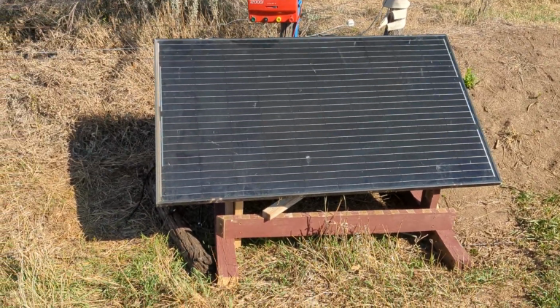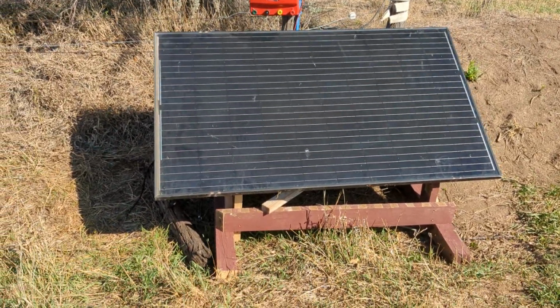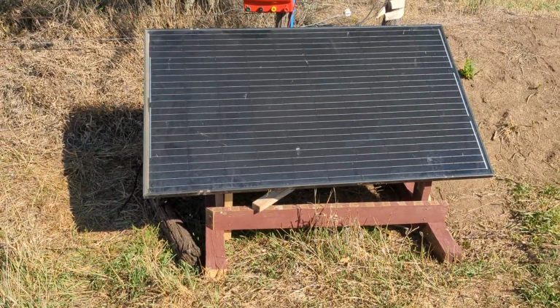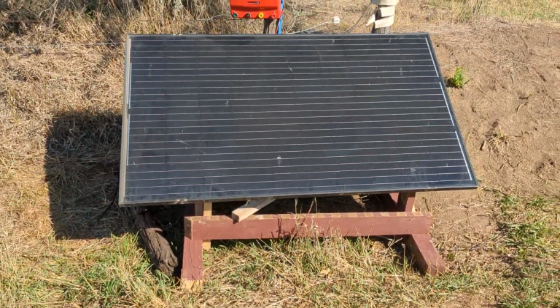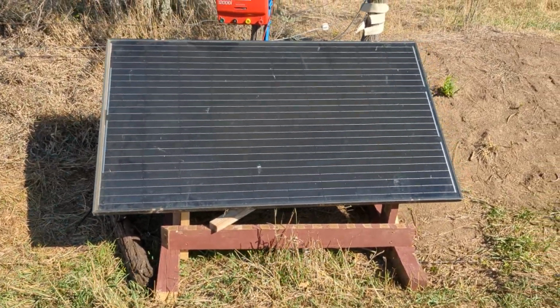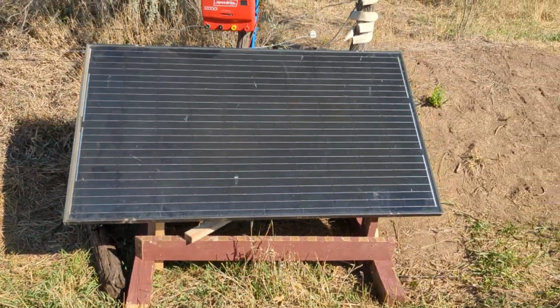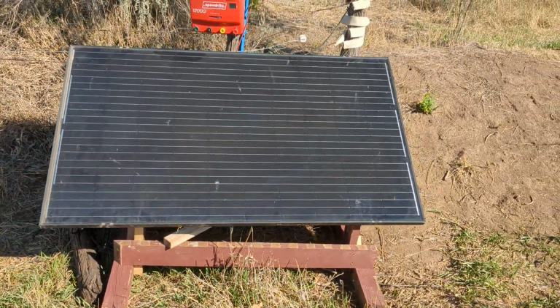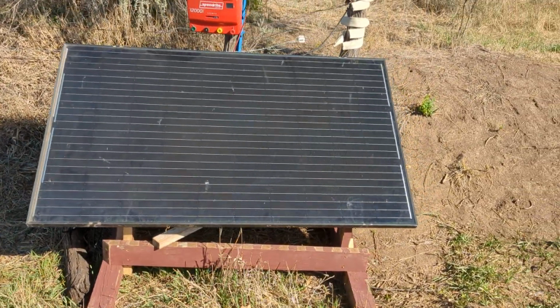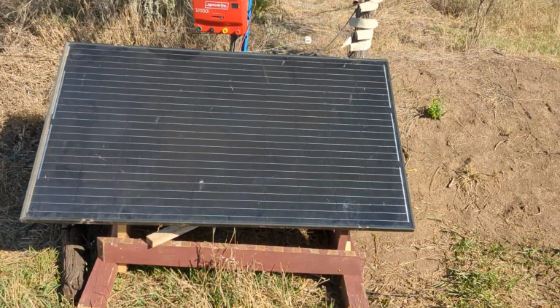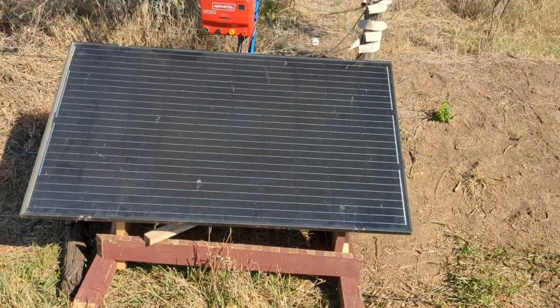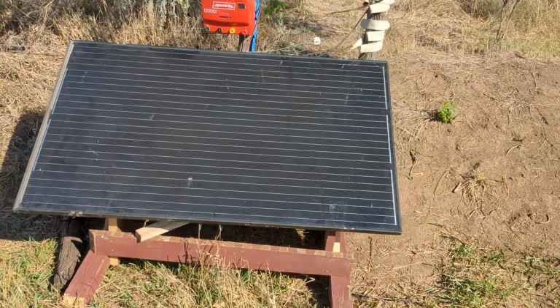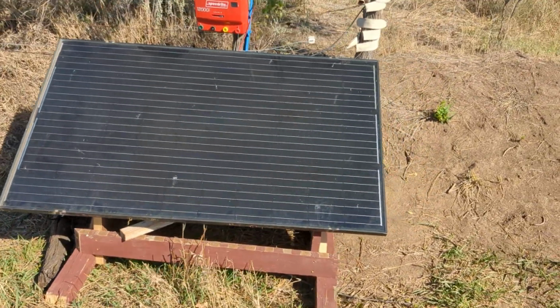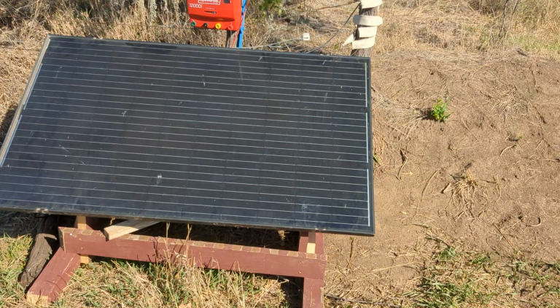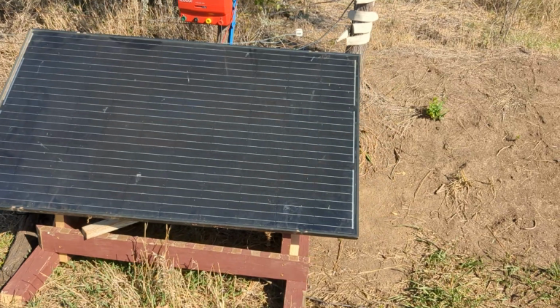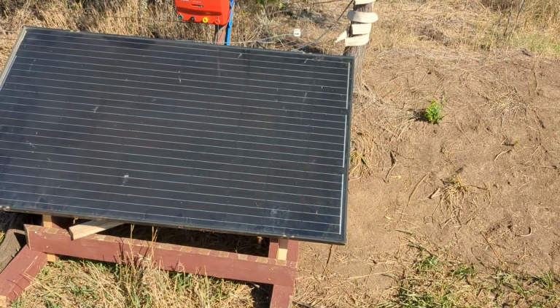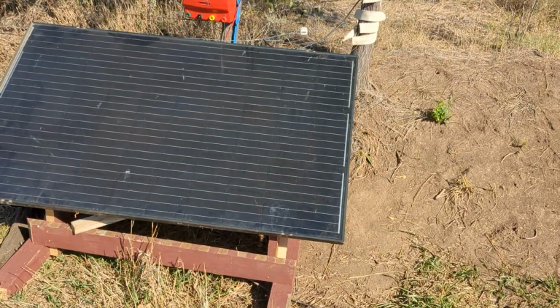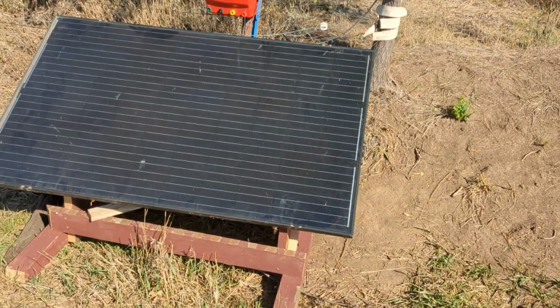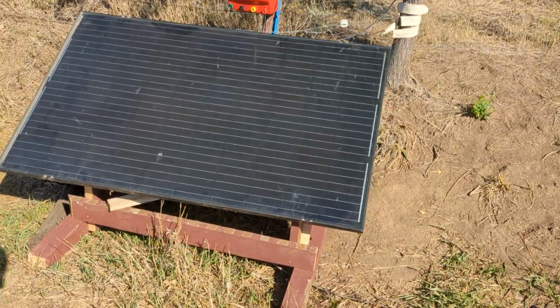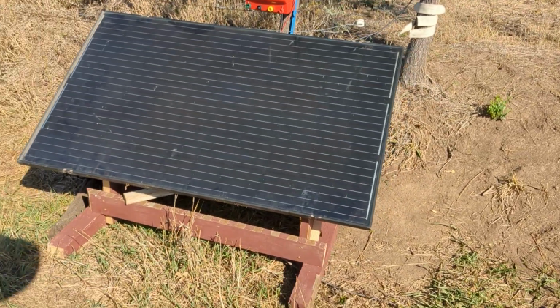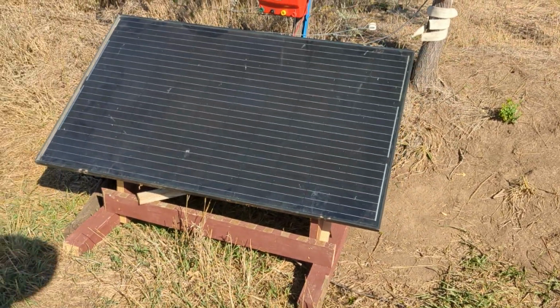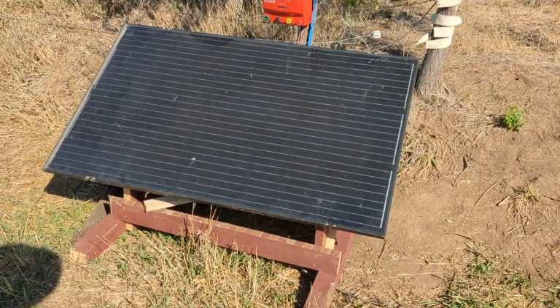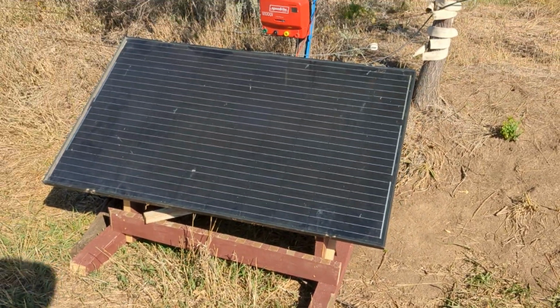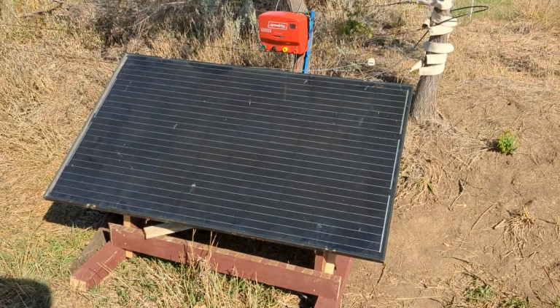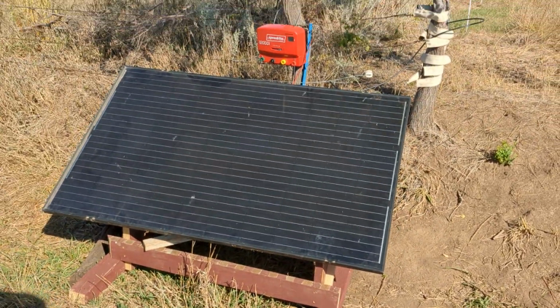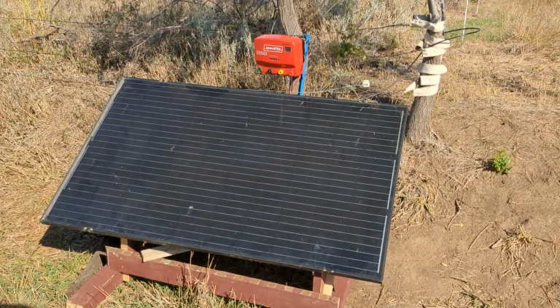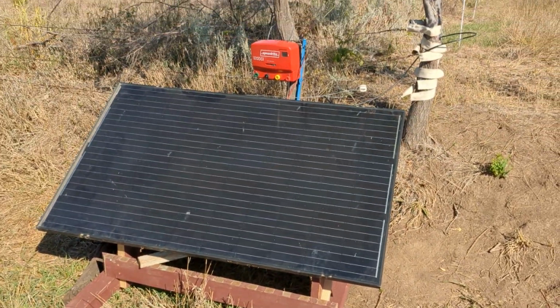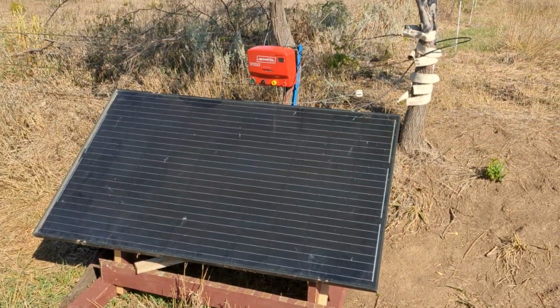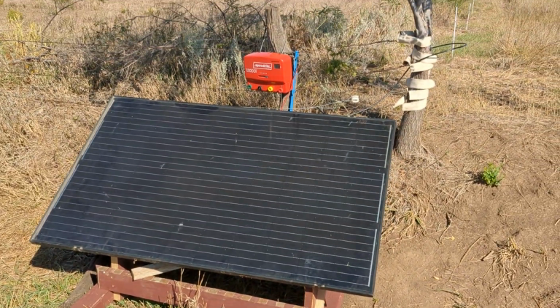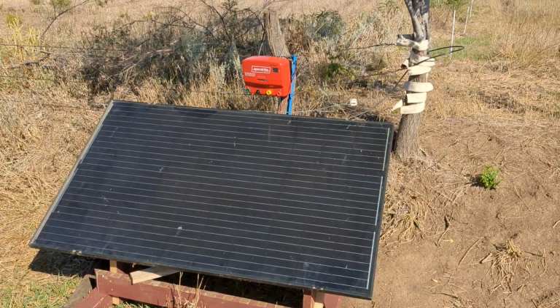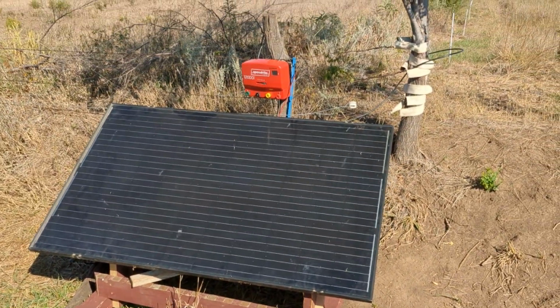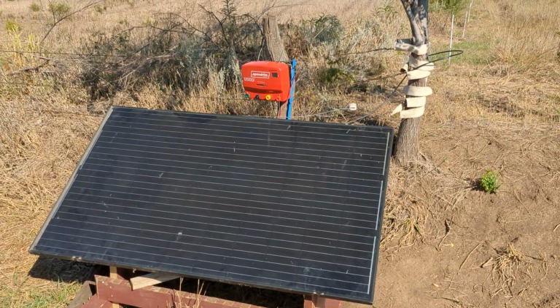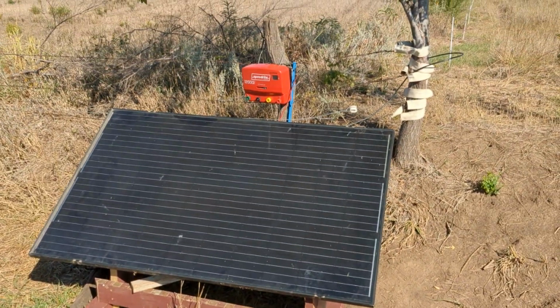That's our little solar panel setup, and hopefully that helps you guys out.